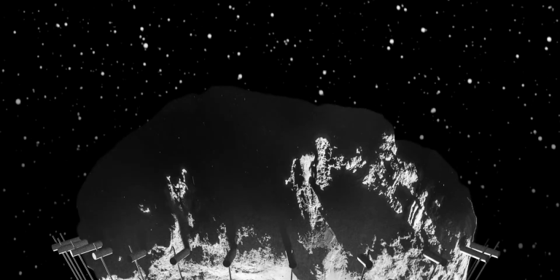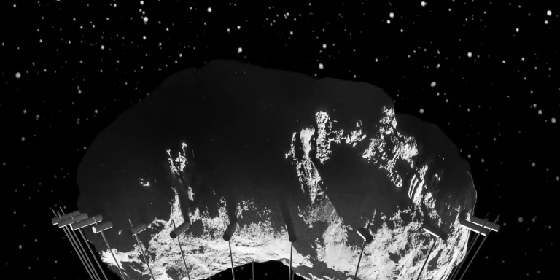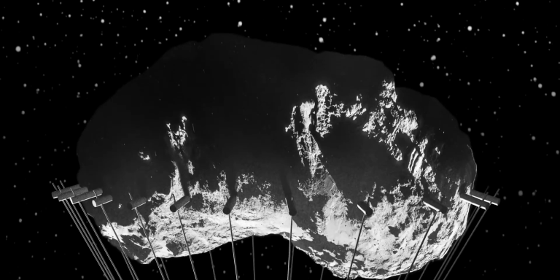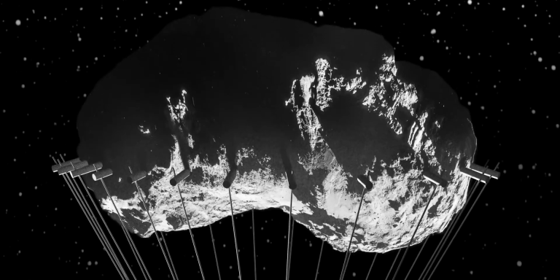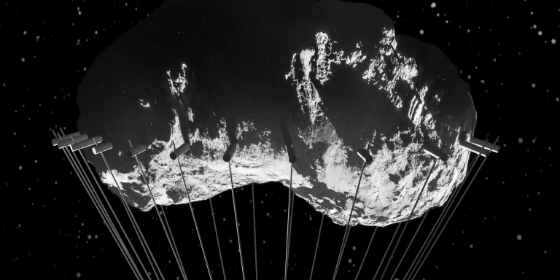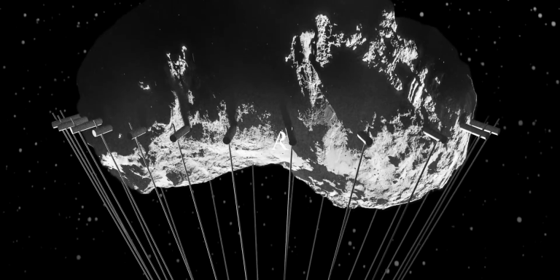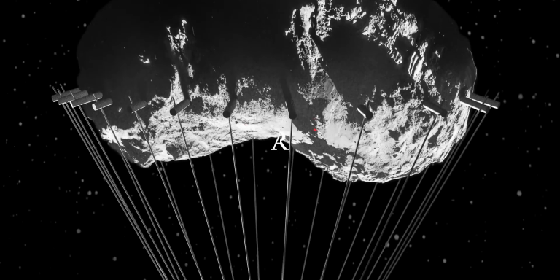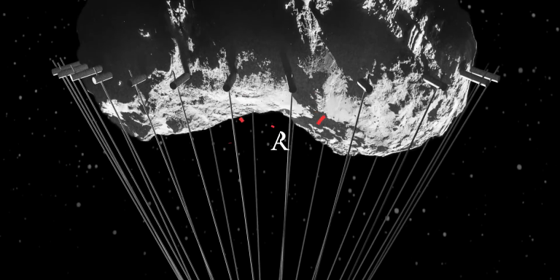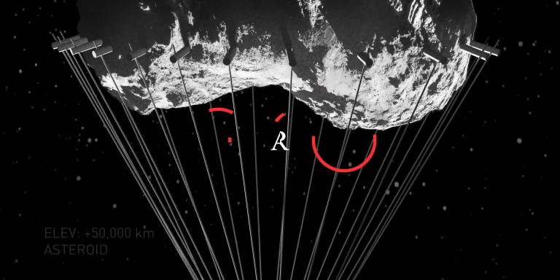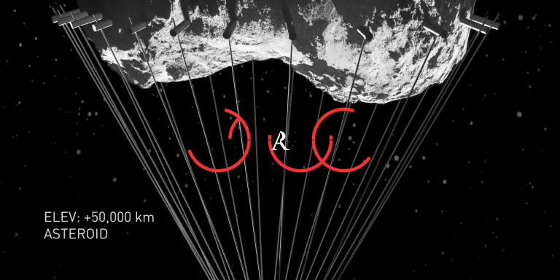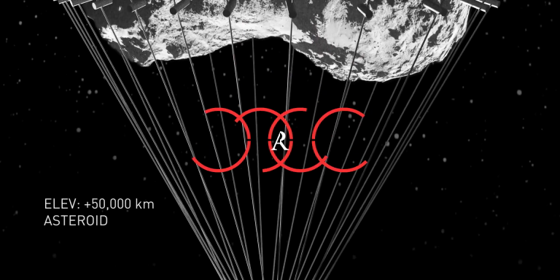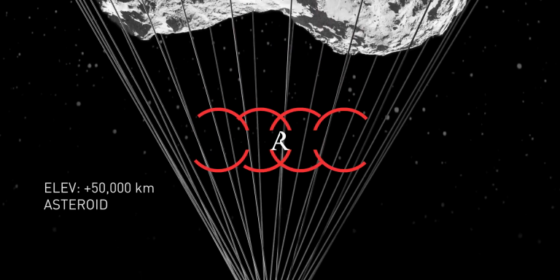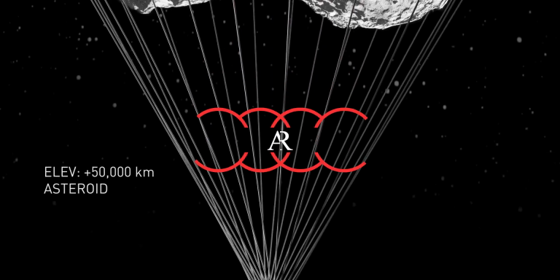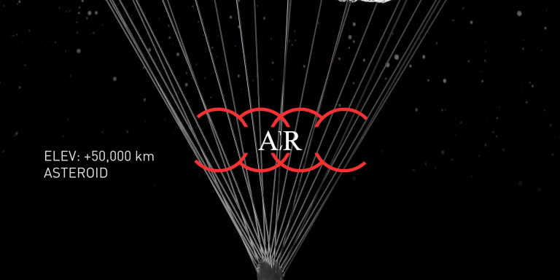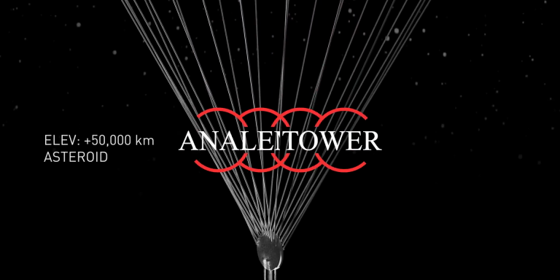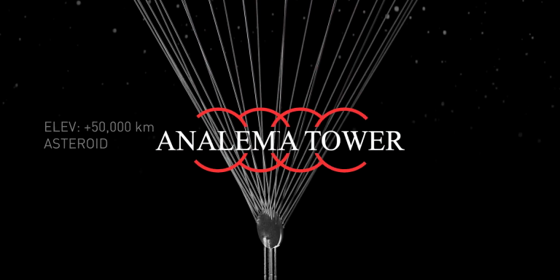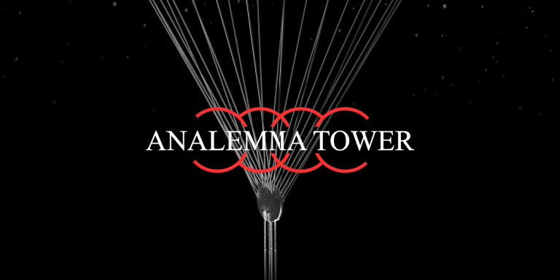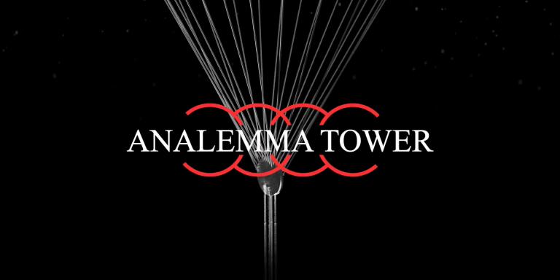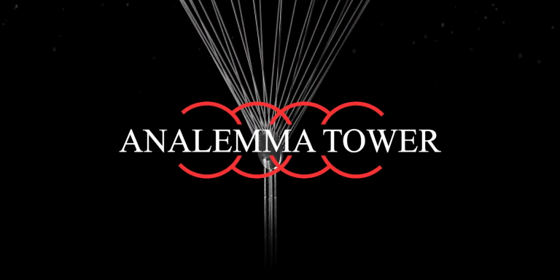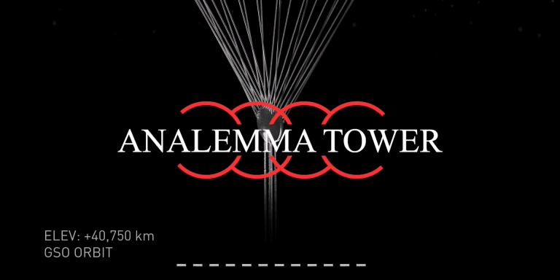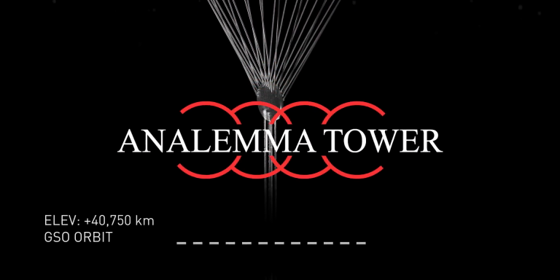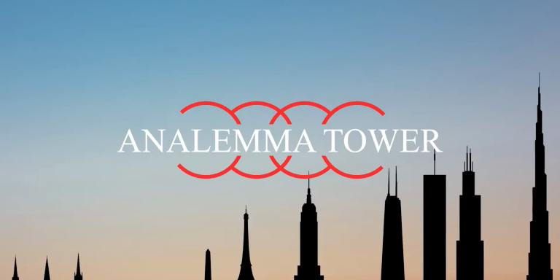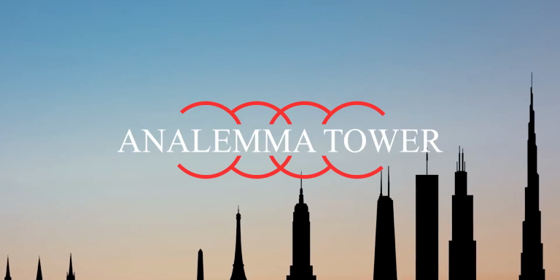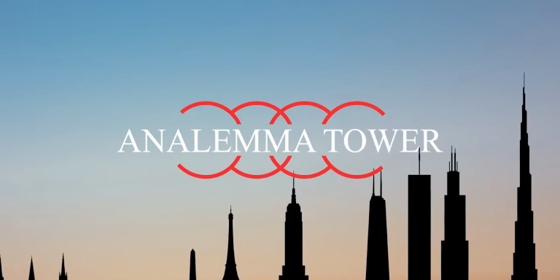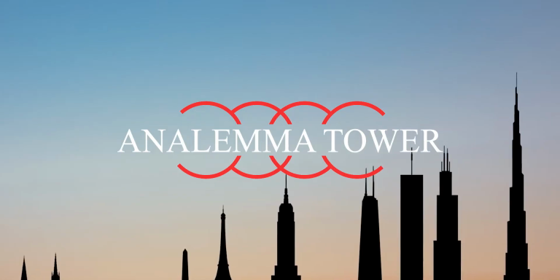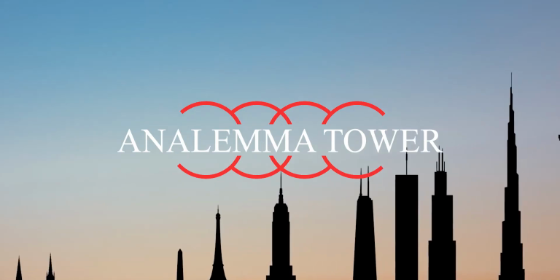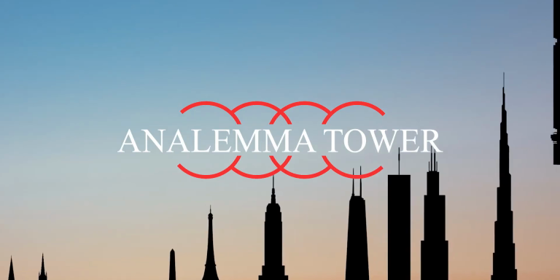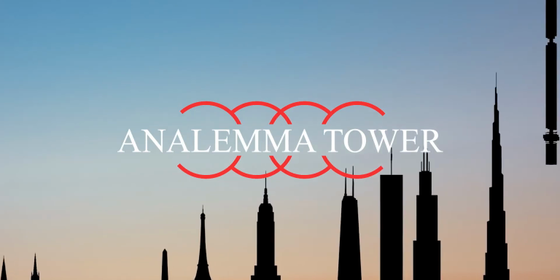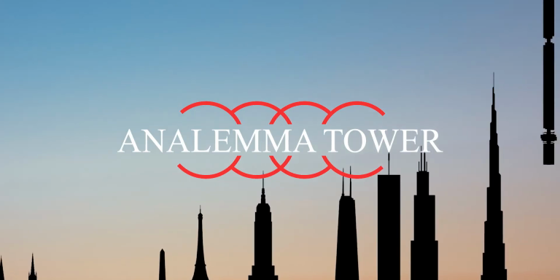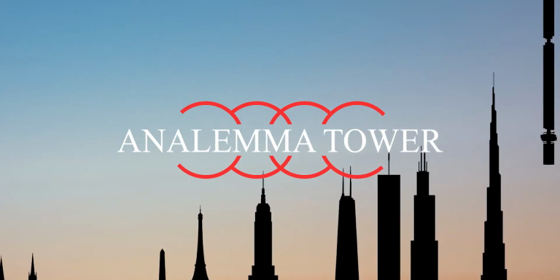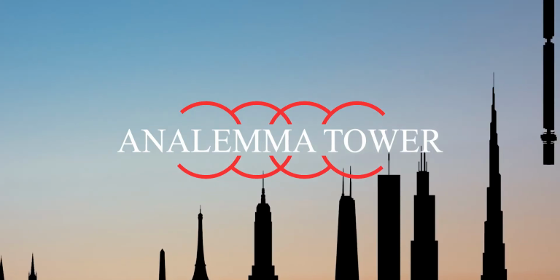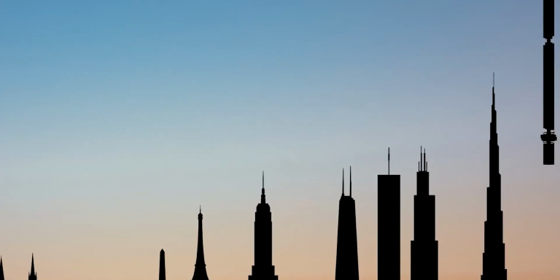In this video, we're going to tell you everything you need to know about the Anilama Tower, the world's first floating skyscraper.